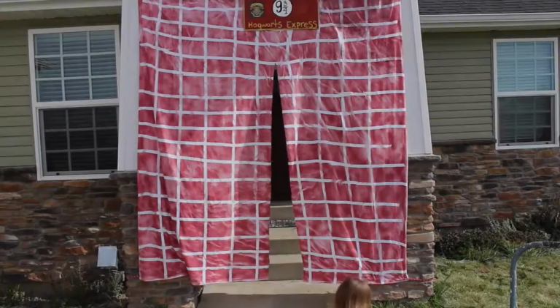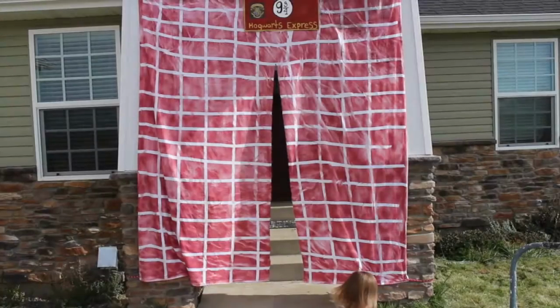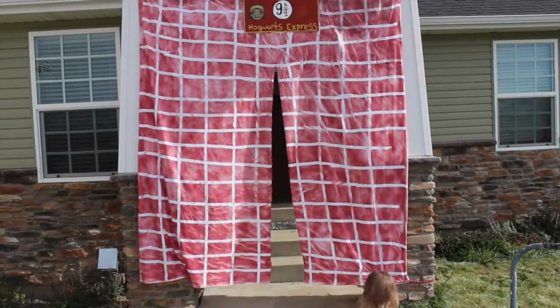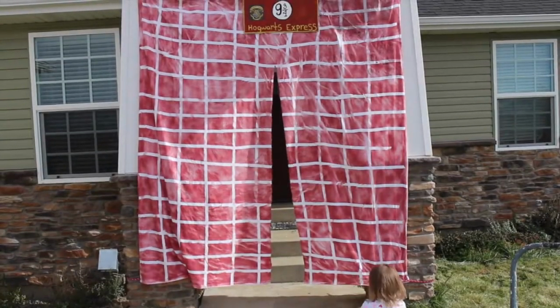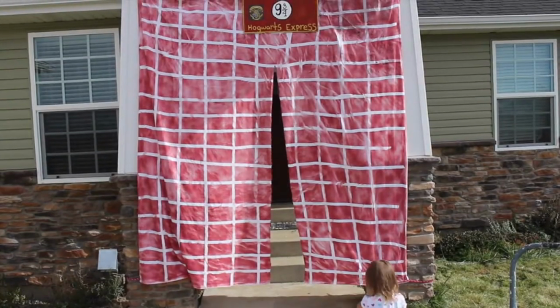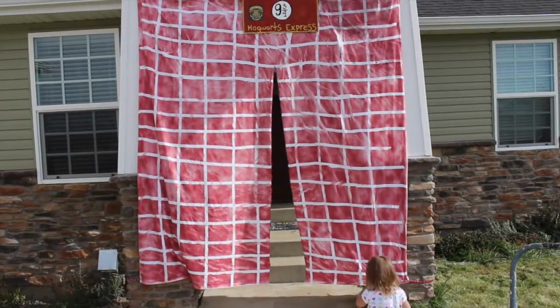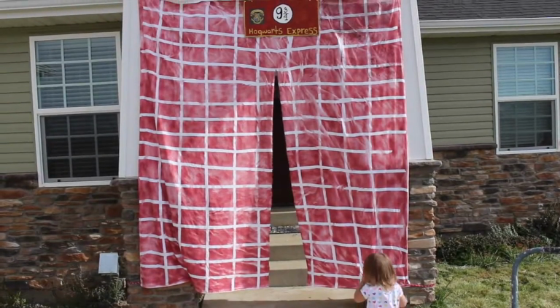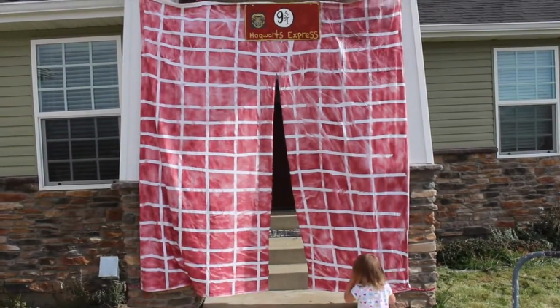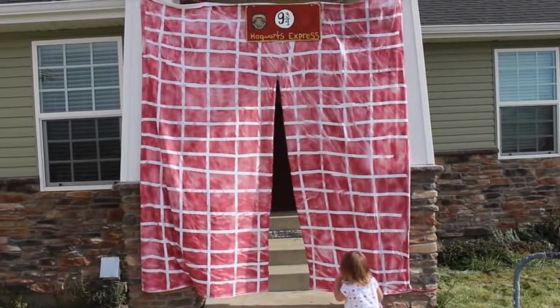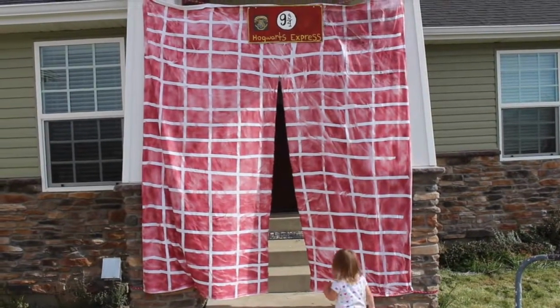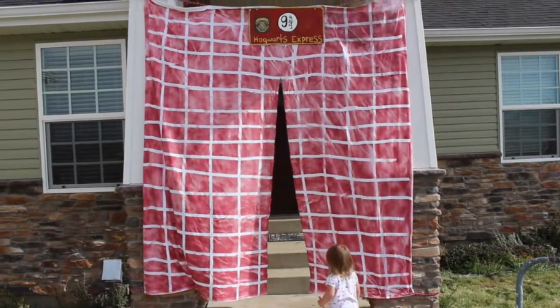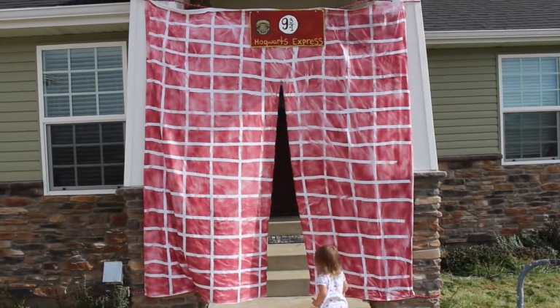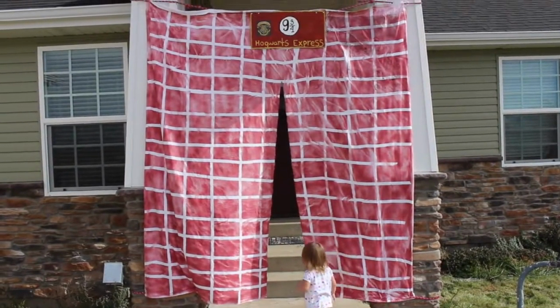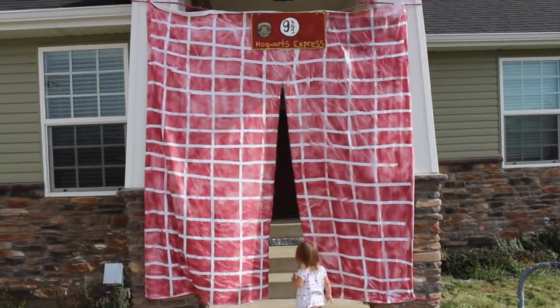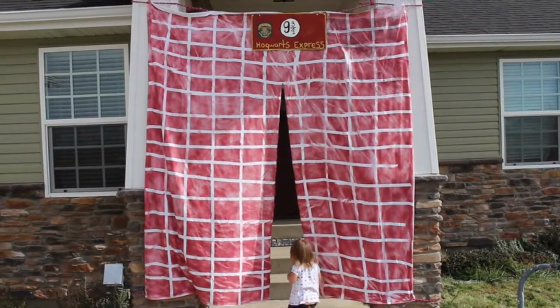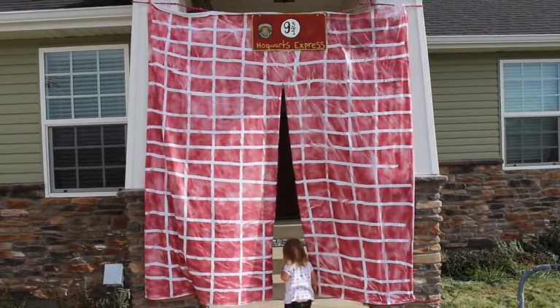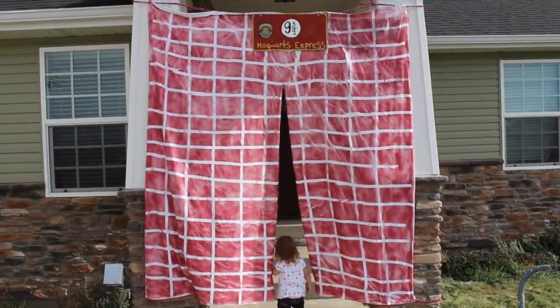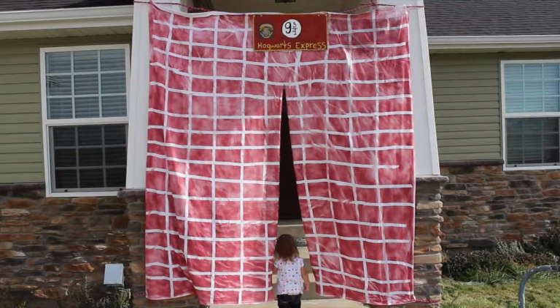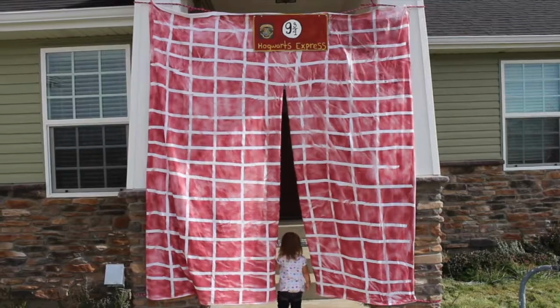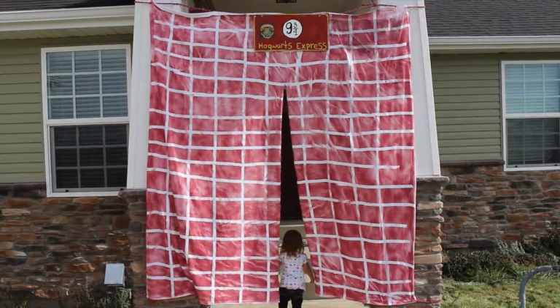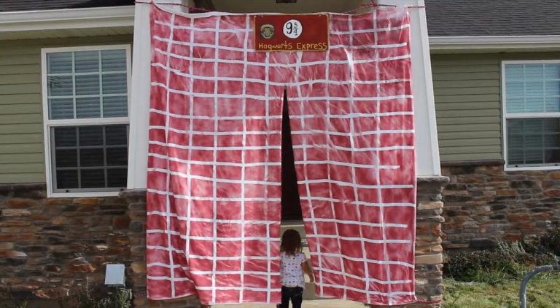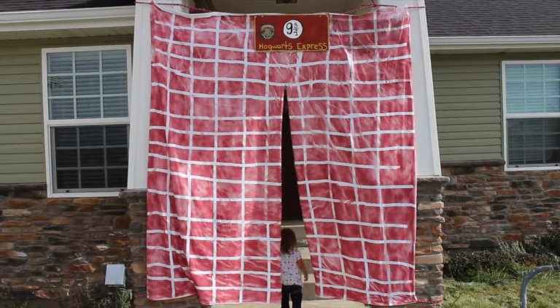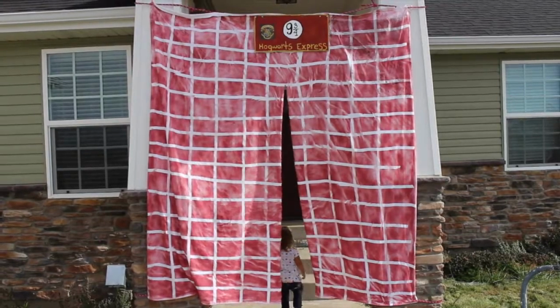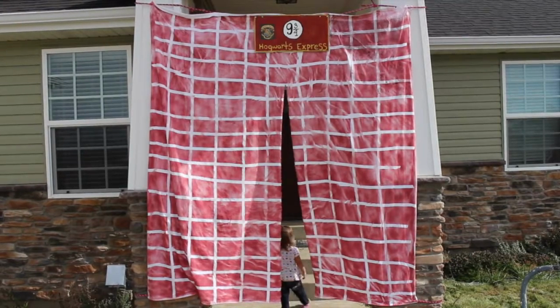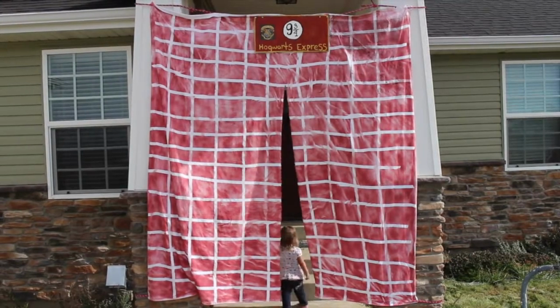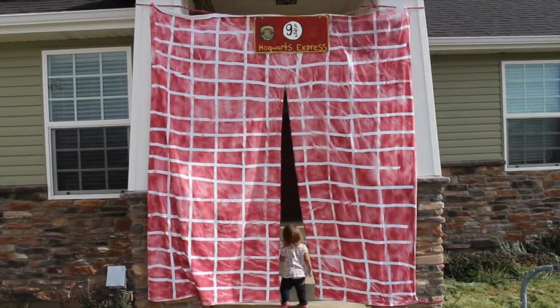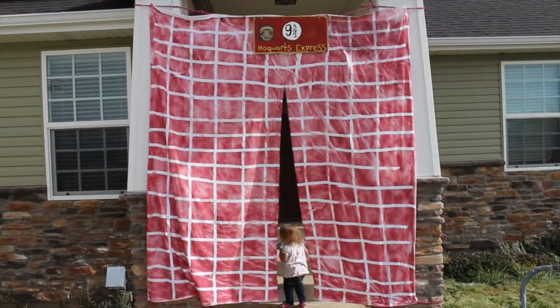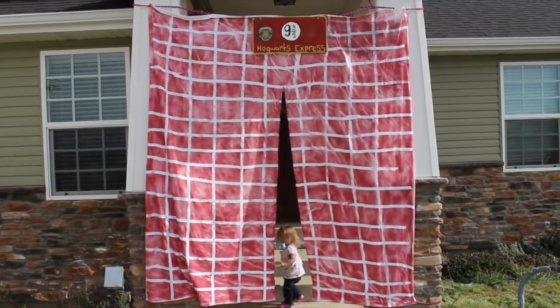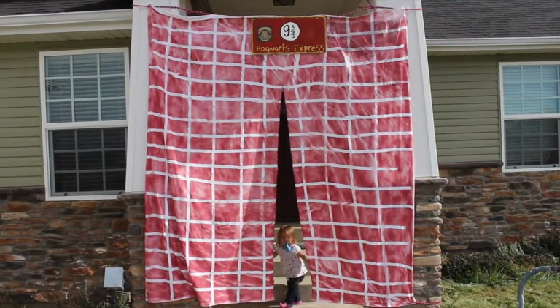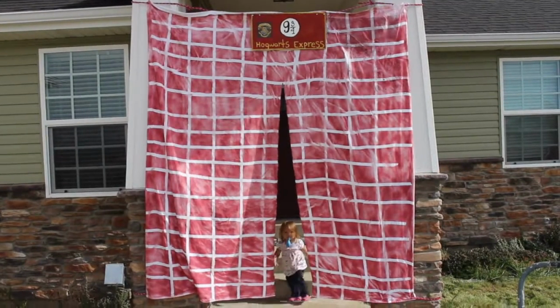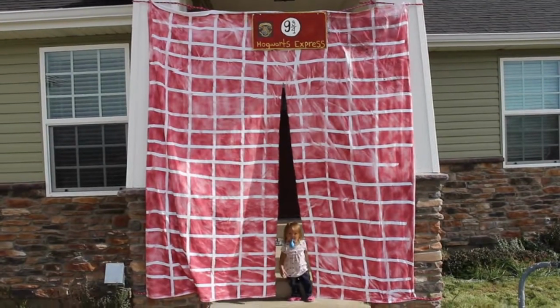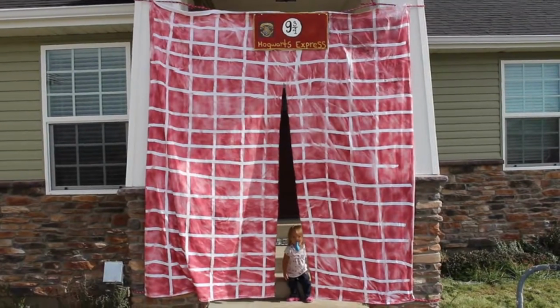Here you have it — the finished product! Let me know what you think down below. Thanks for watching.